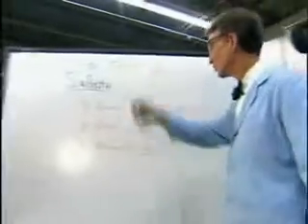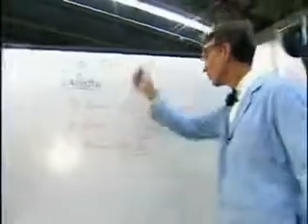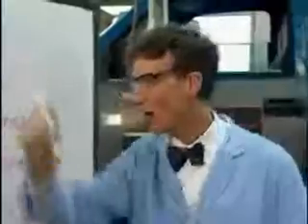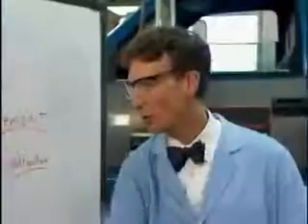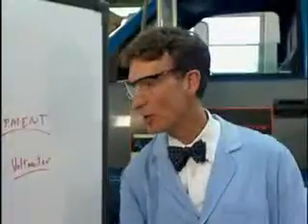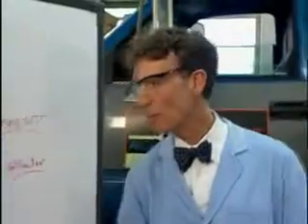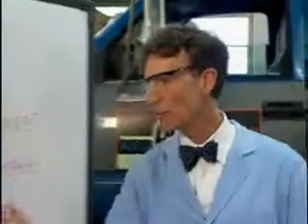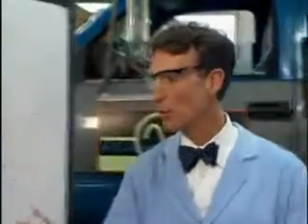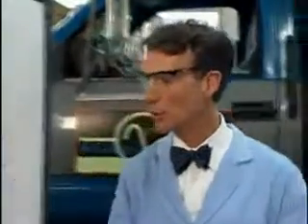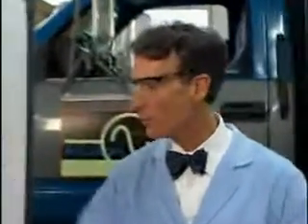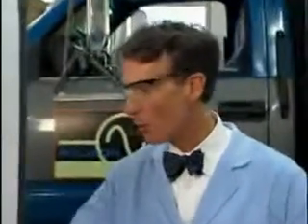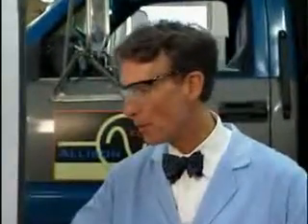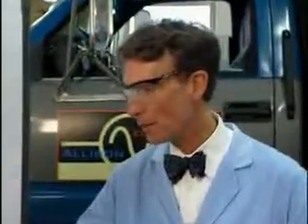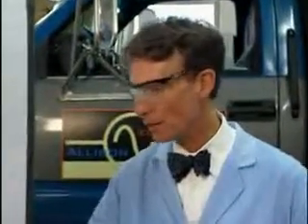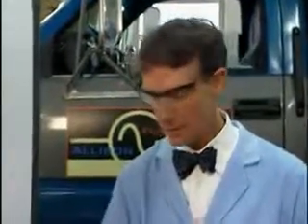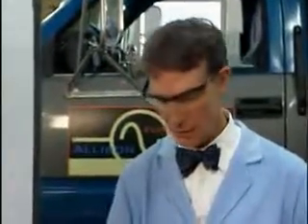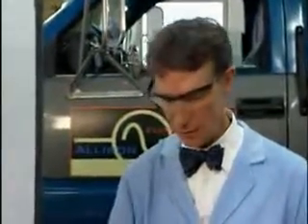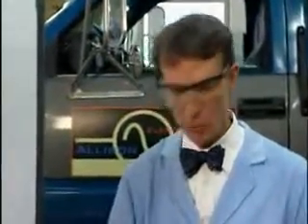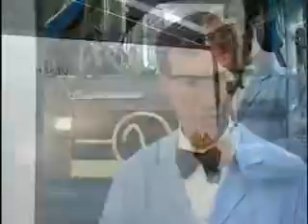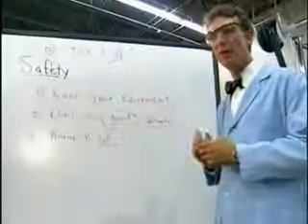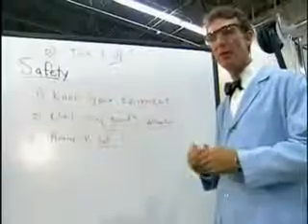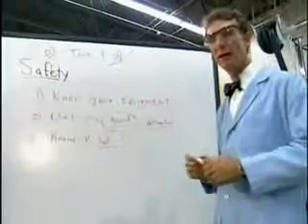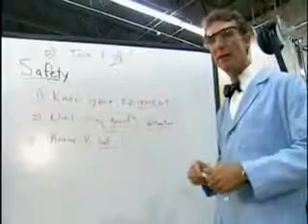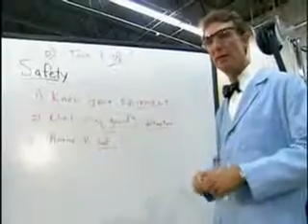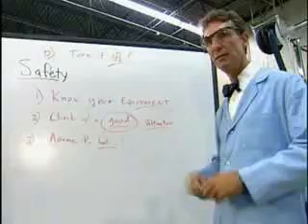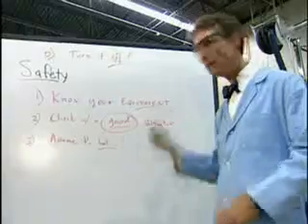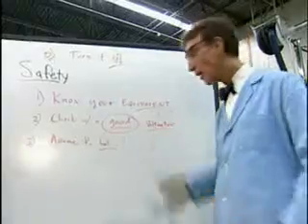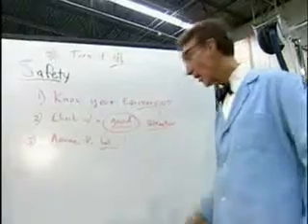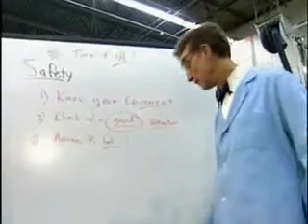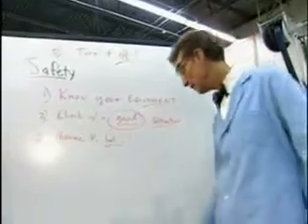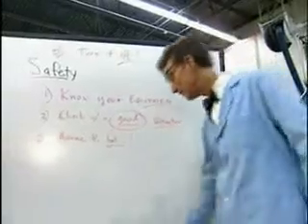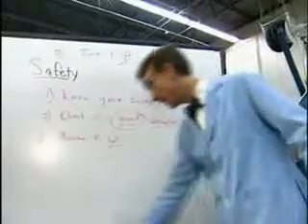Turn it off, know your equipment, check with a good voltmeter, and assume it's hot anyway. There you are — done.